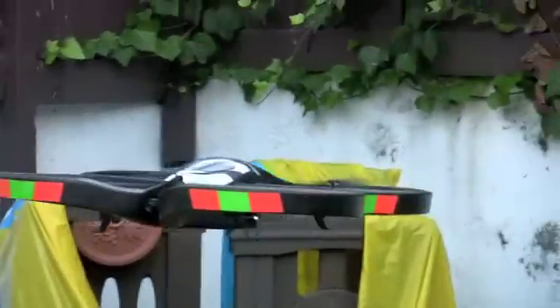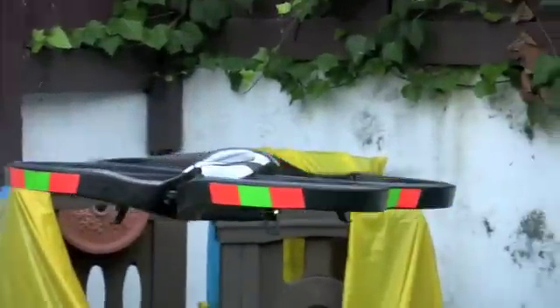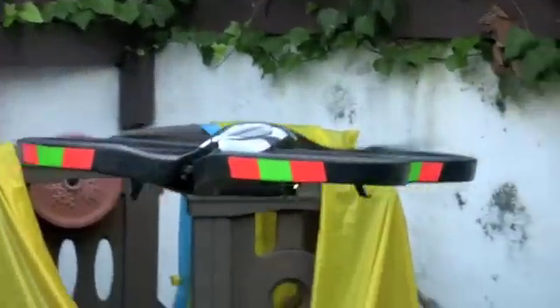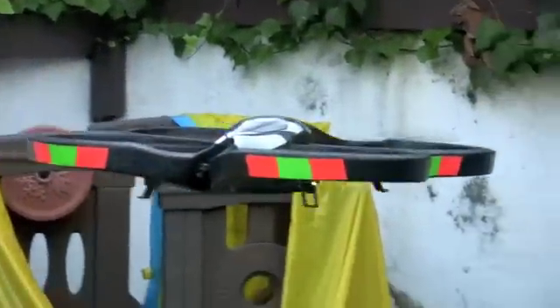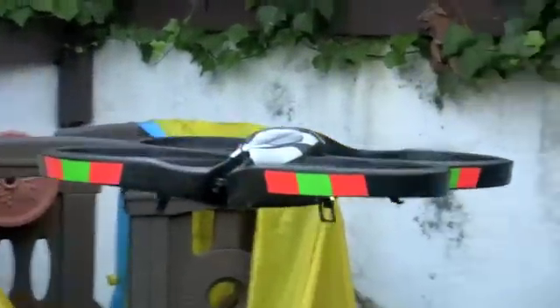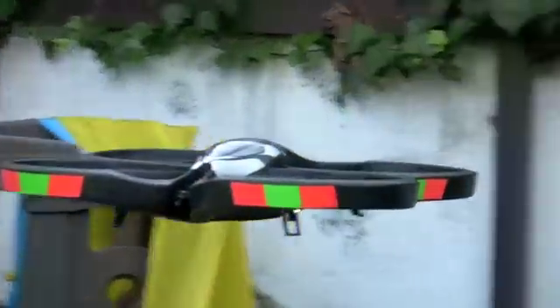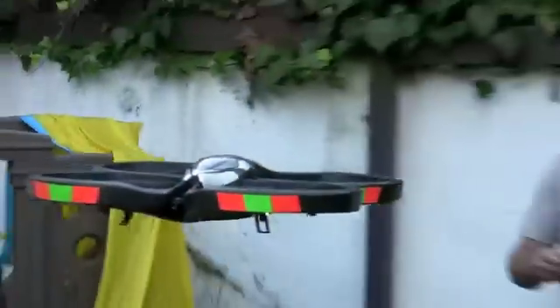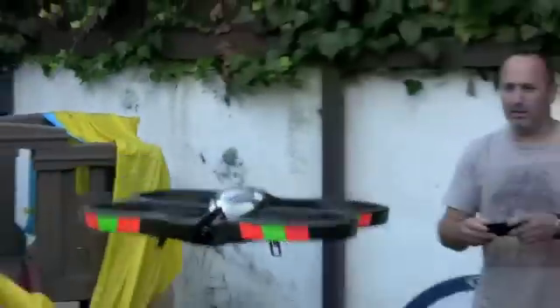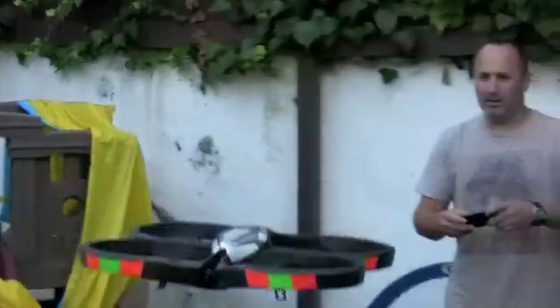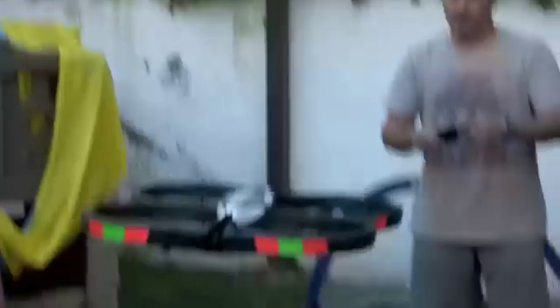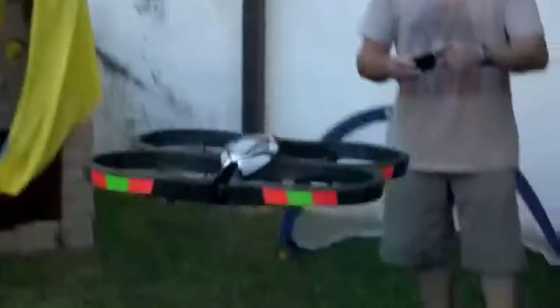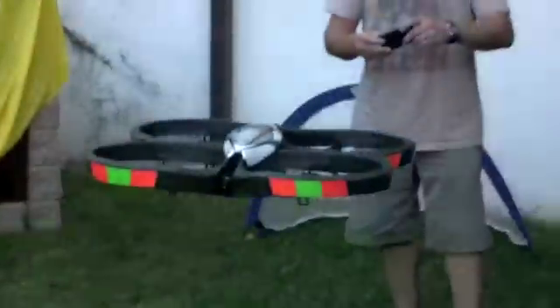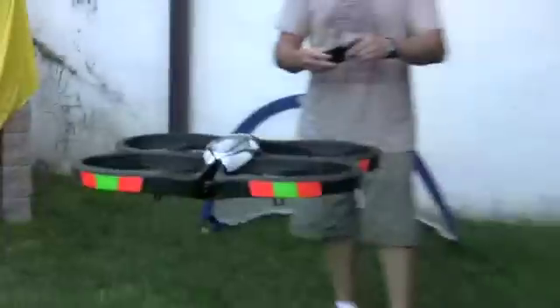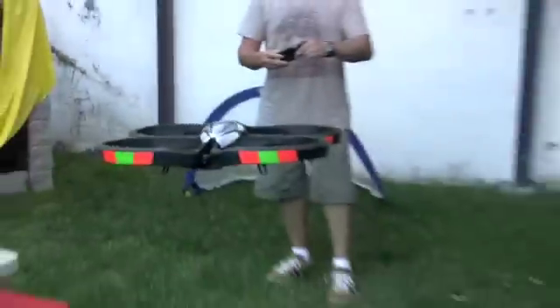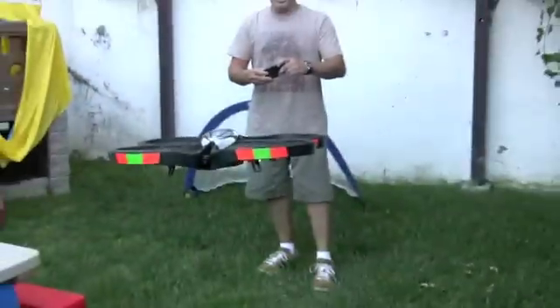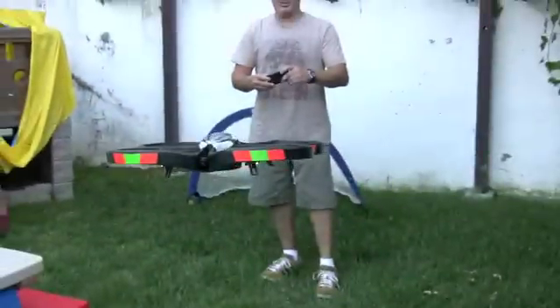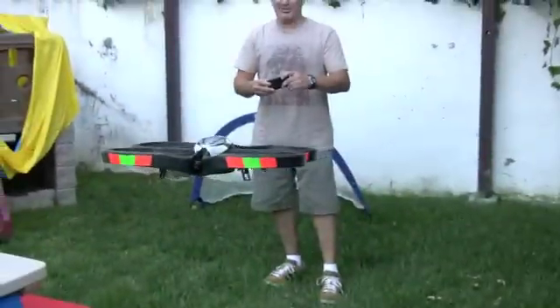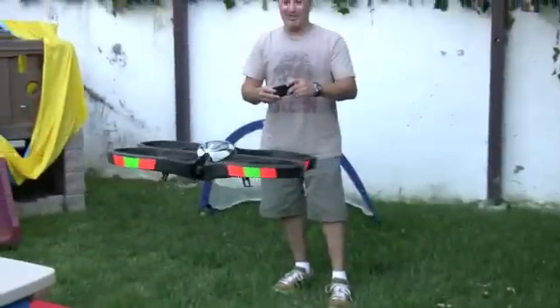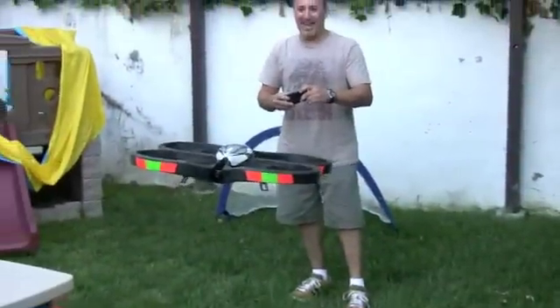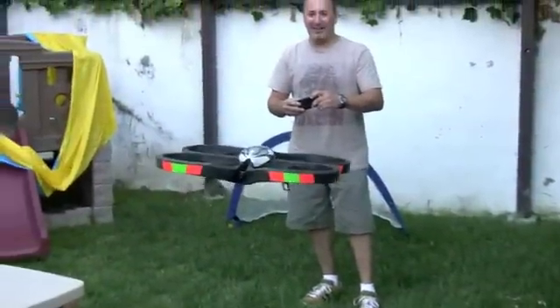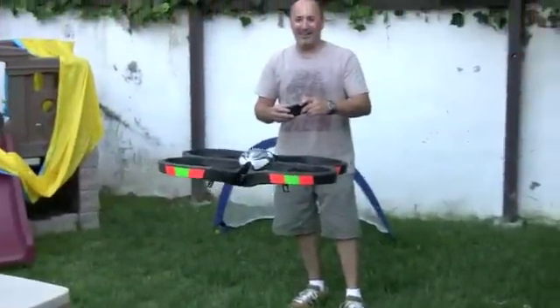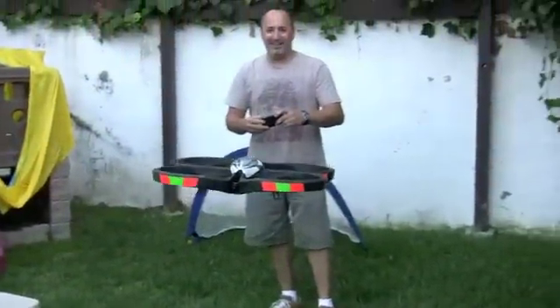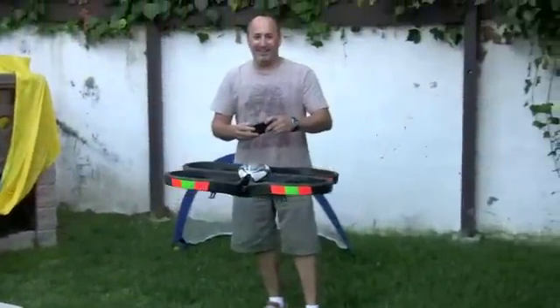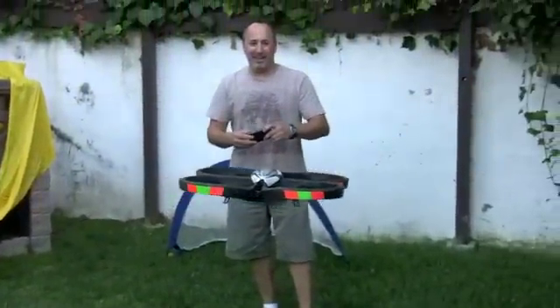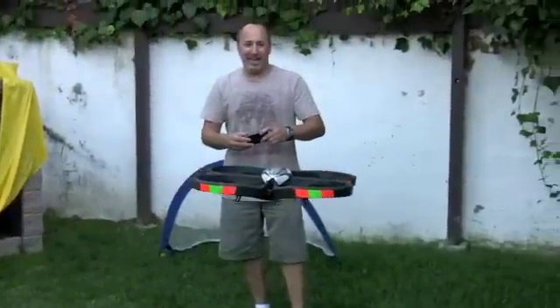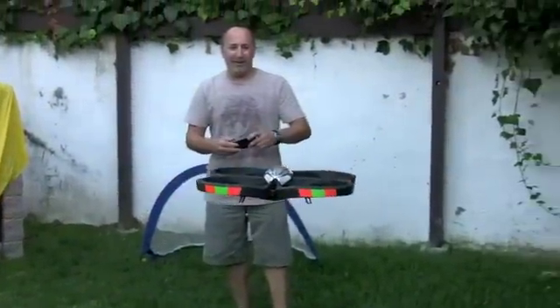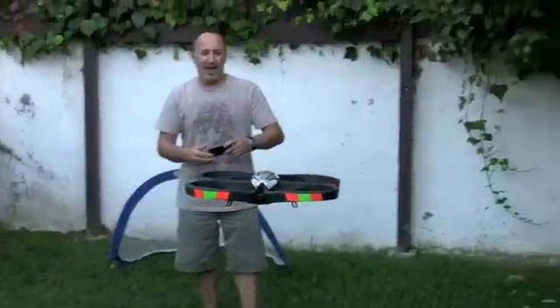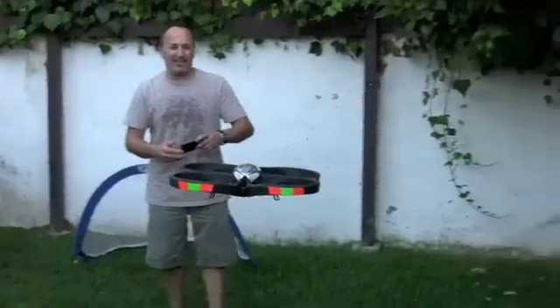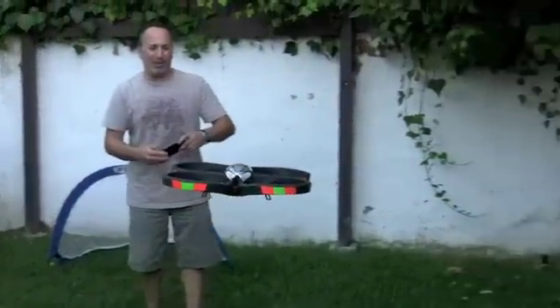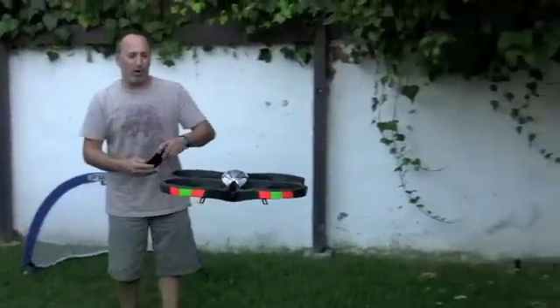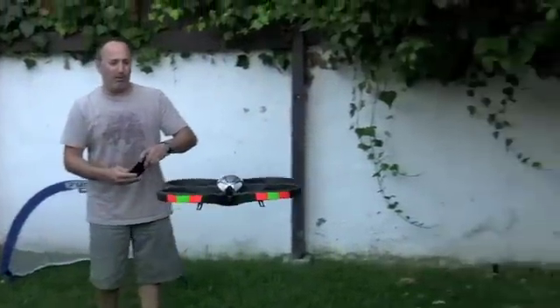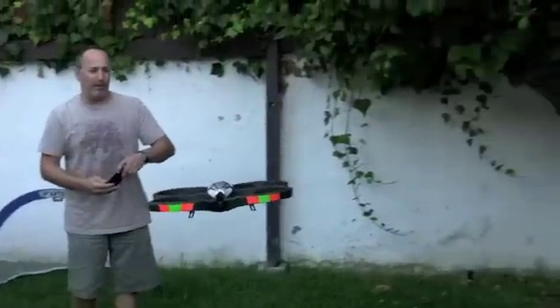Oh, that is so eerie when it just turns like that. It's like something out of a high-tech war movie.